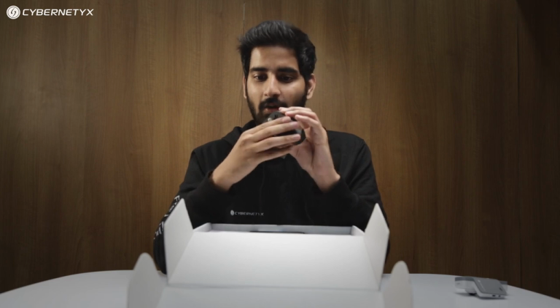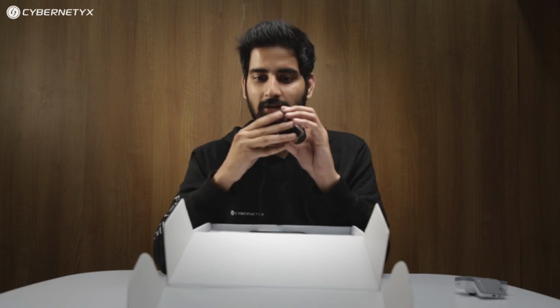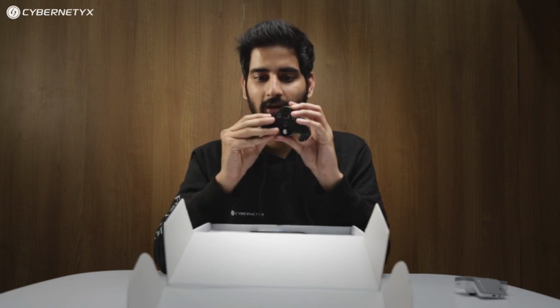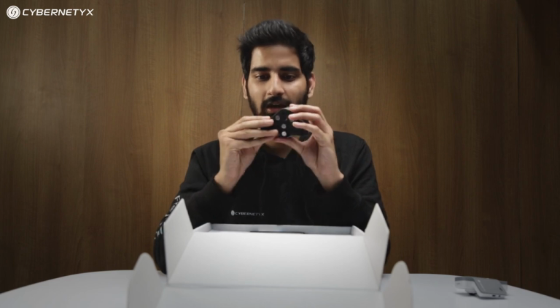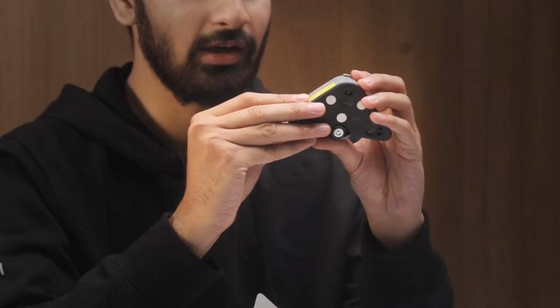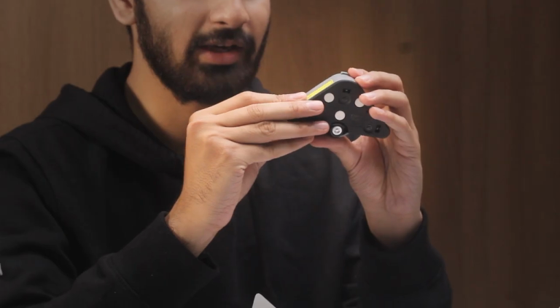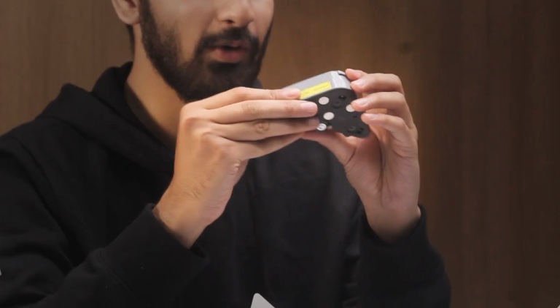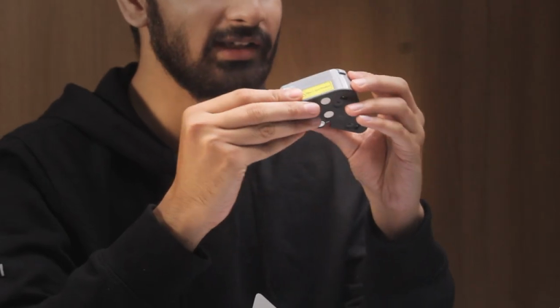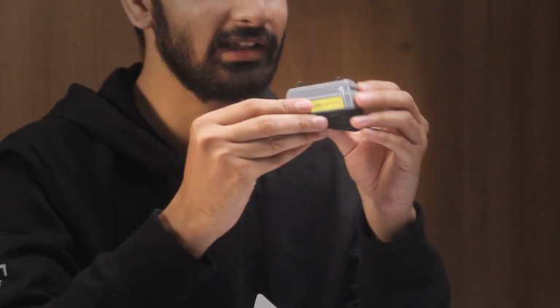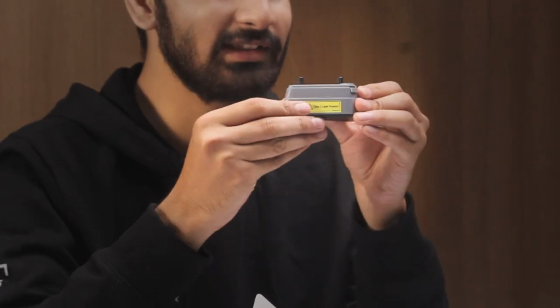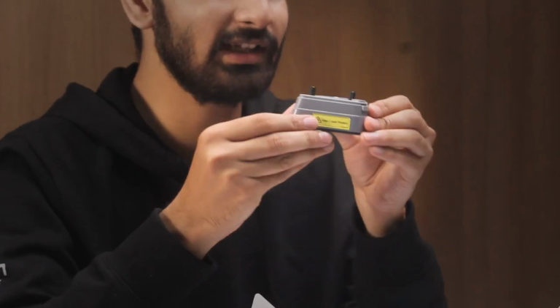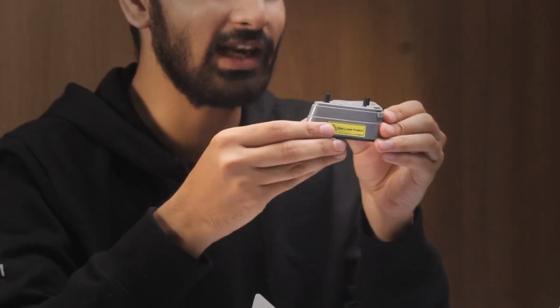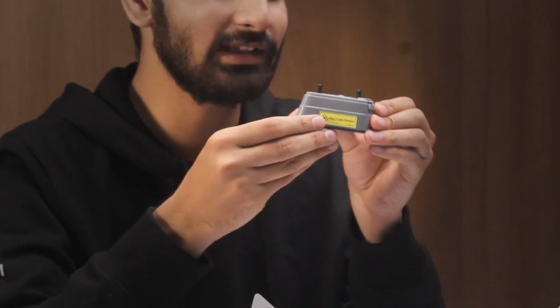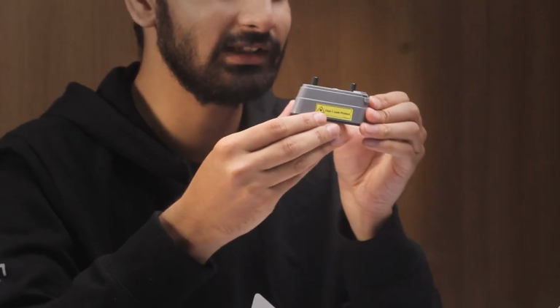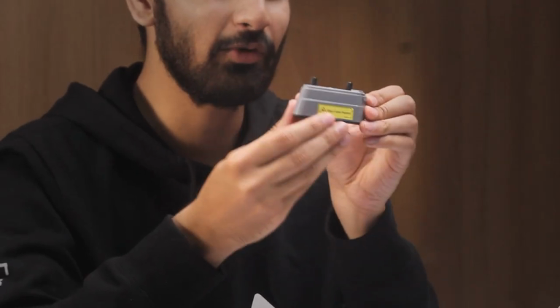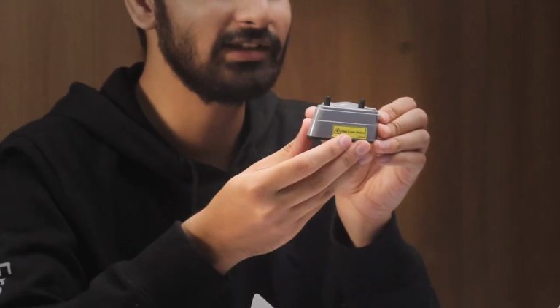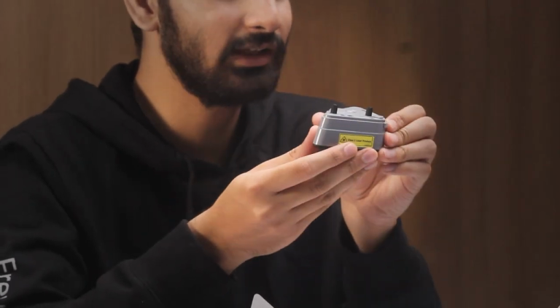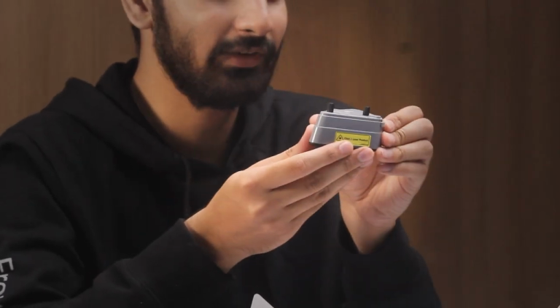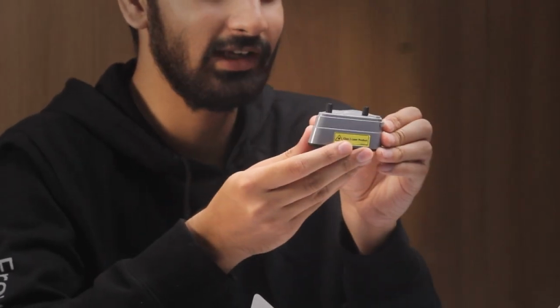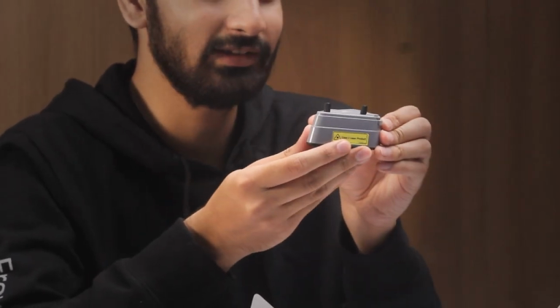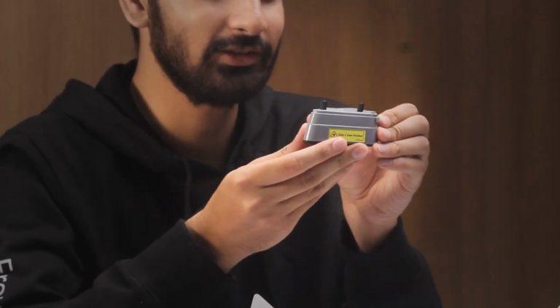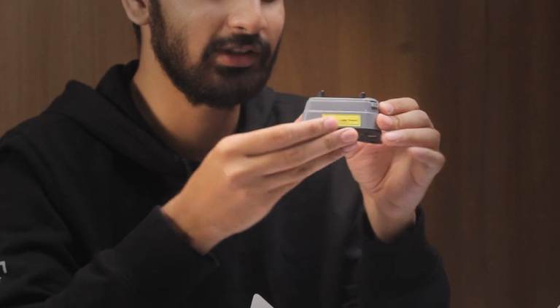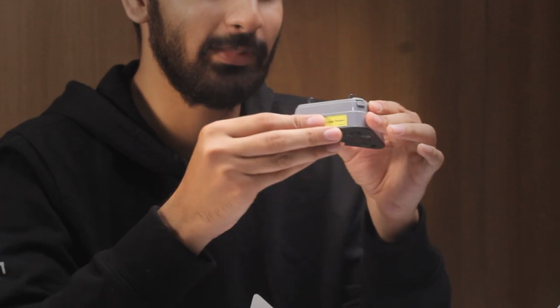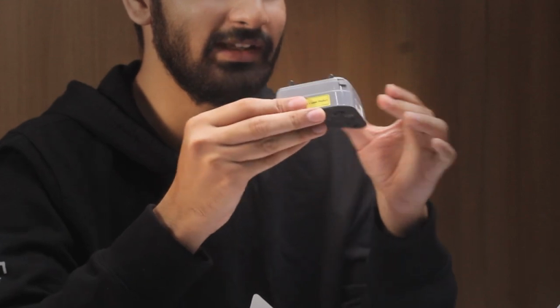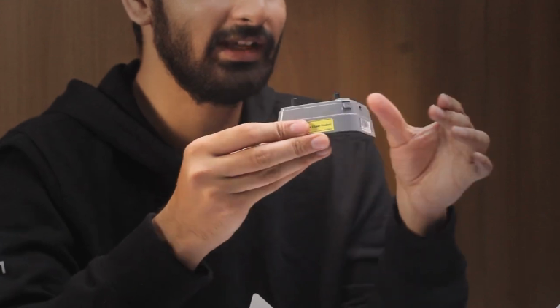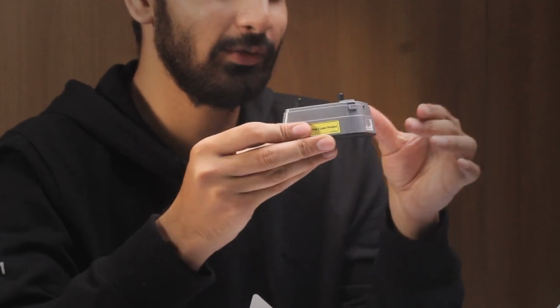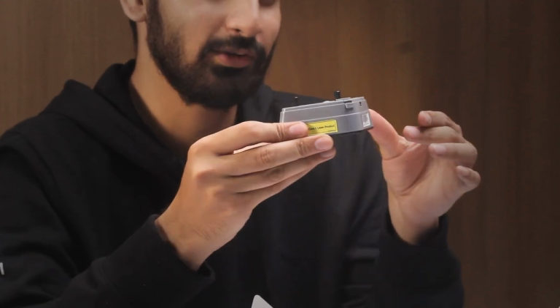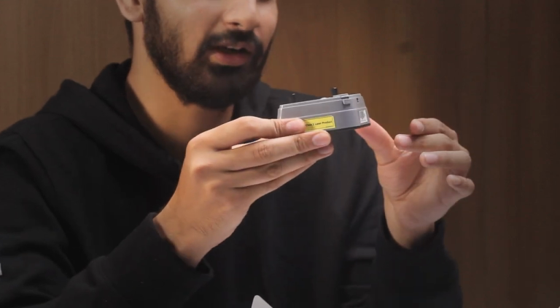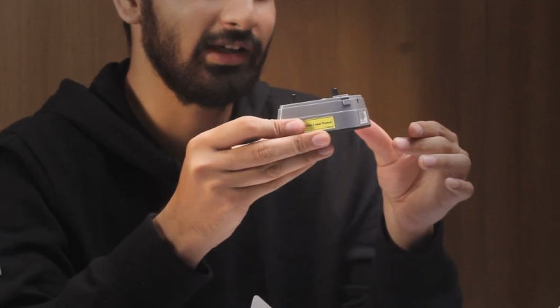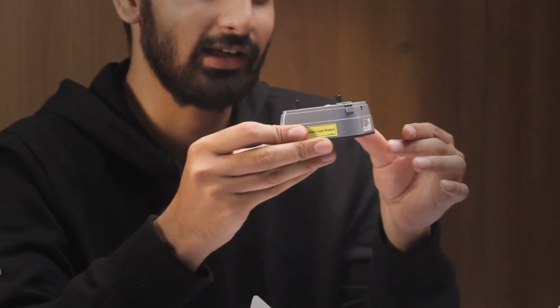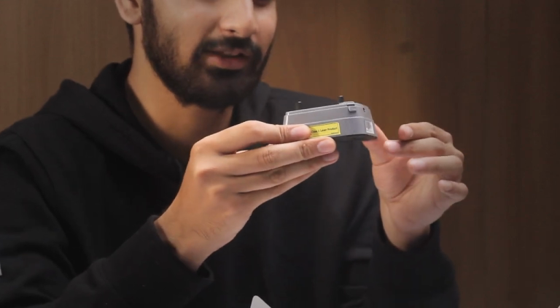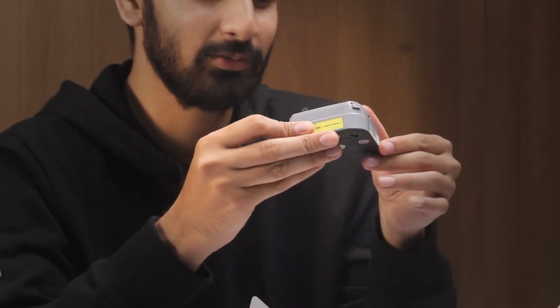One important thing: this is a Class 1 certified laser, so it's pretty safe to install it in a classroom.